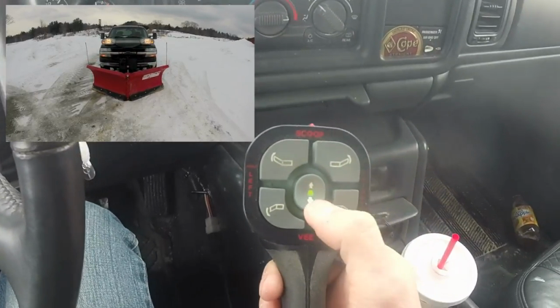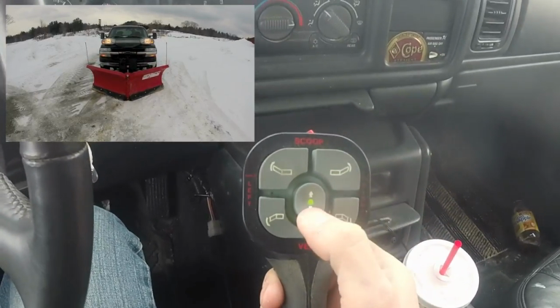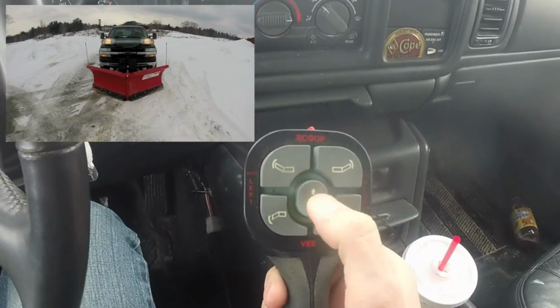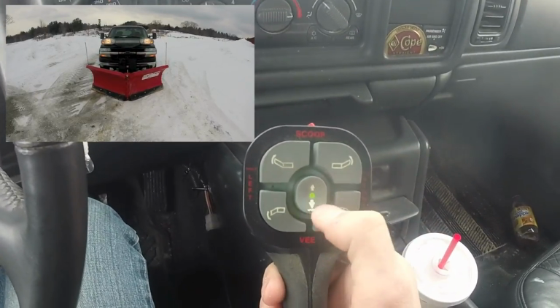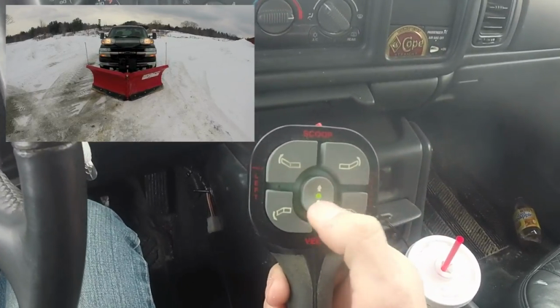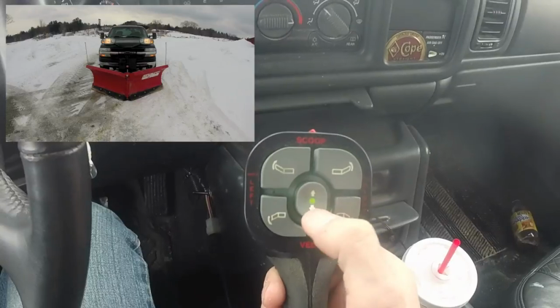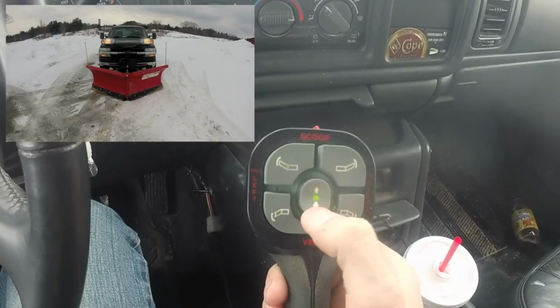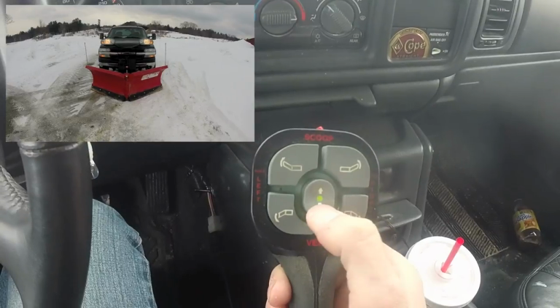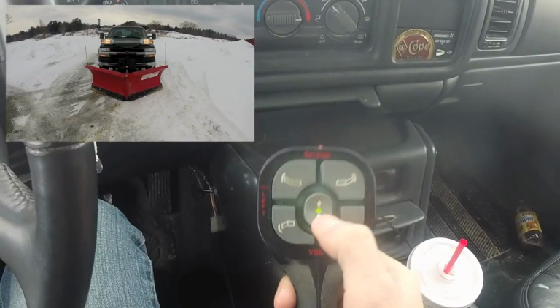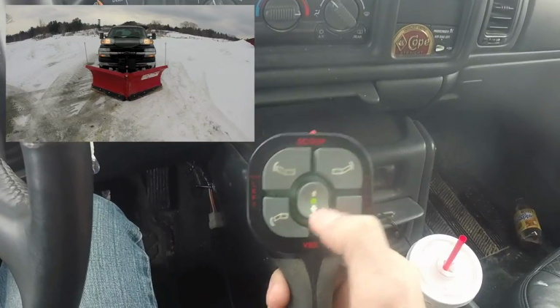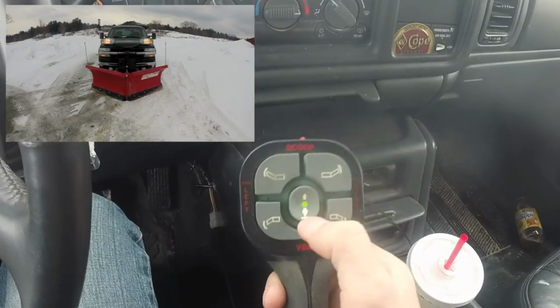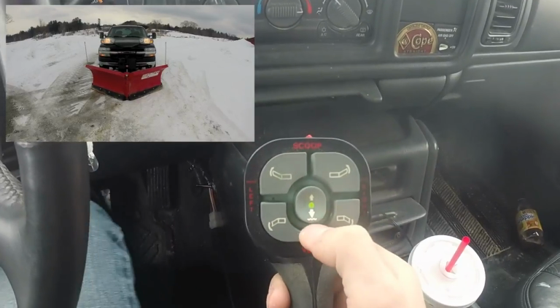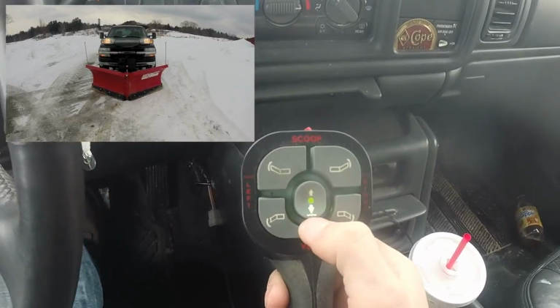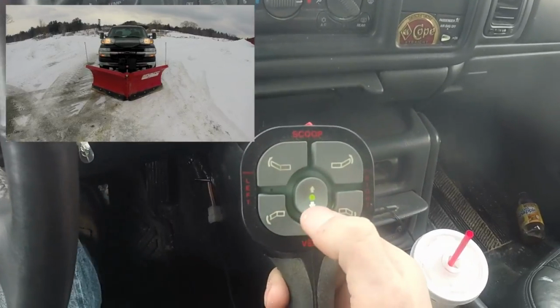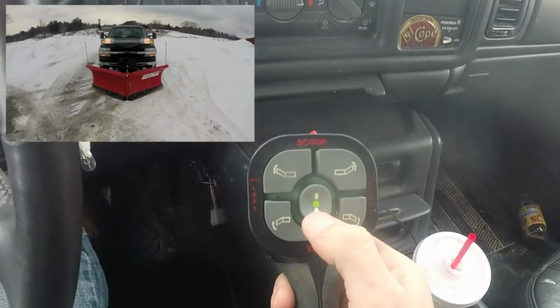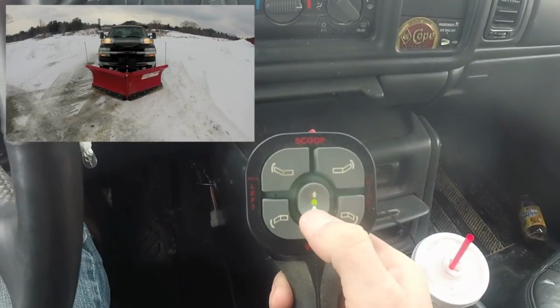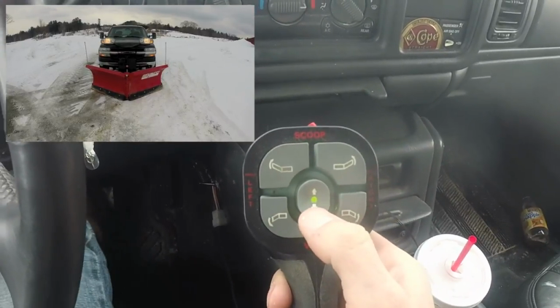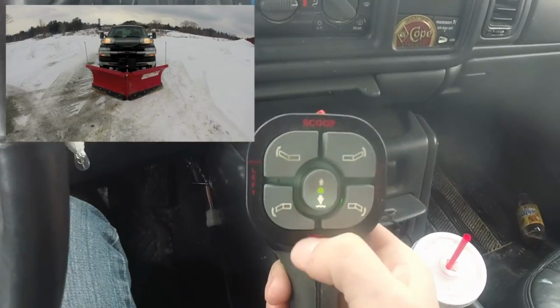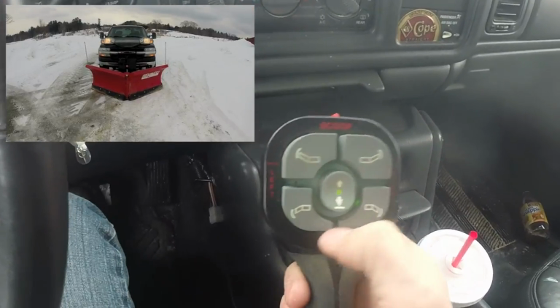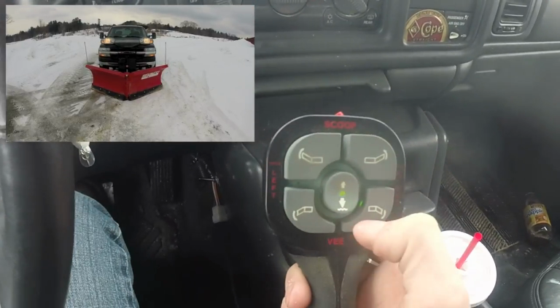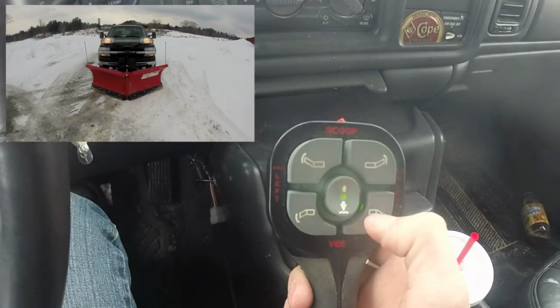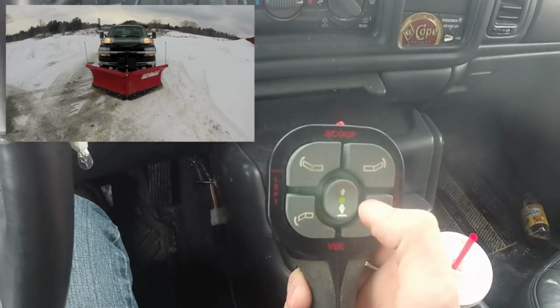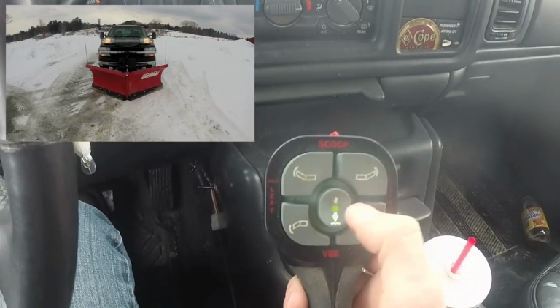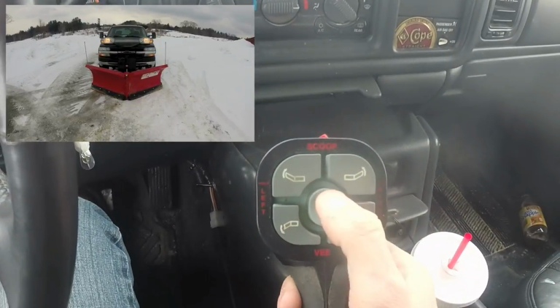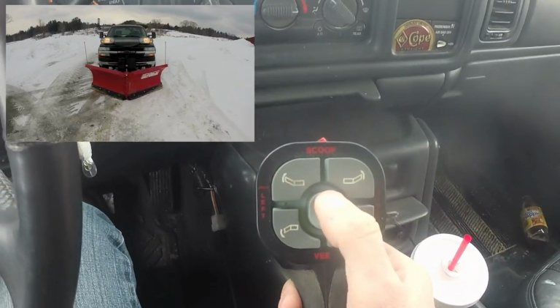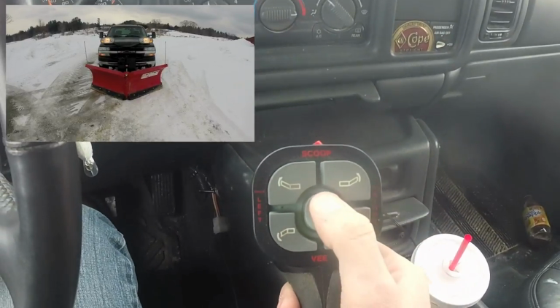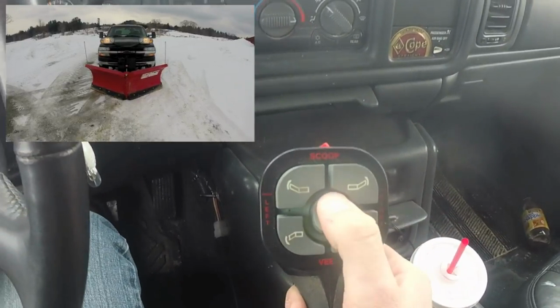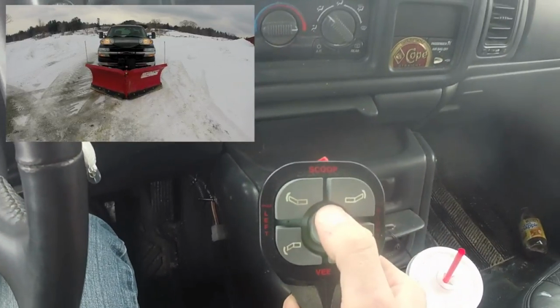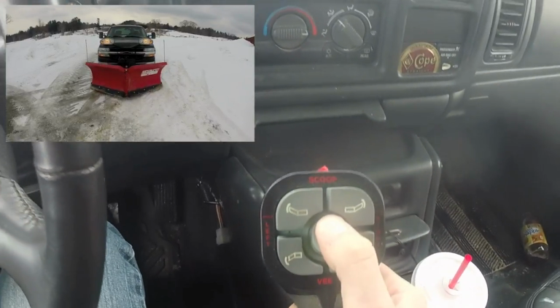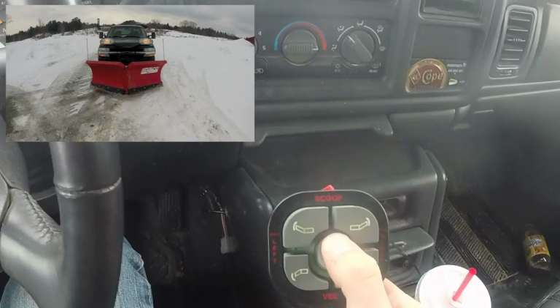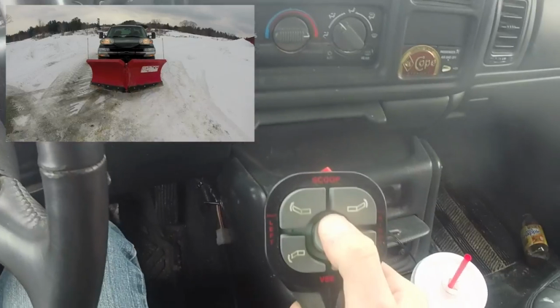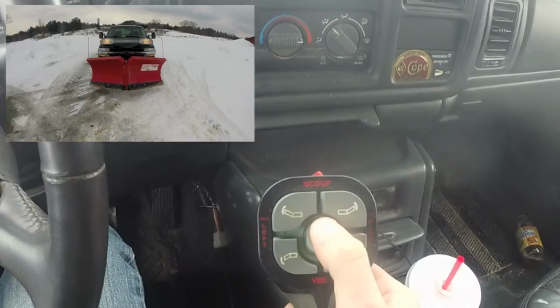If you double tap on the down button, that's your float mode. Then I'll raise it back up.